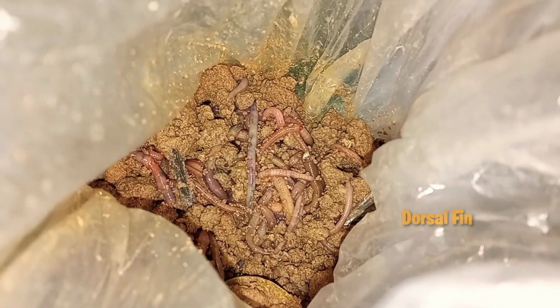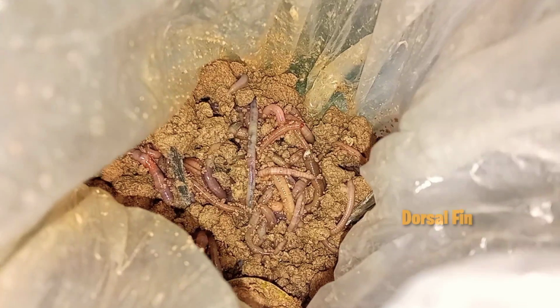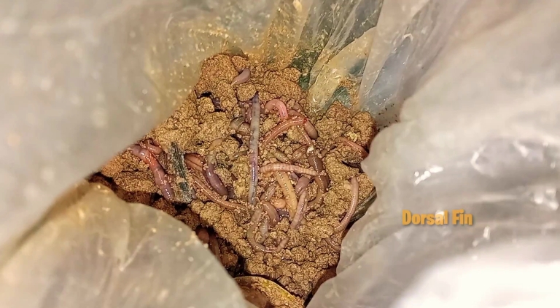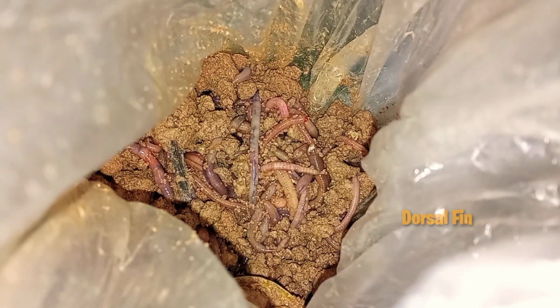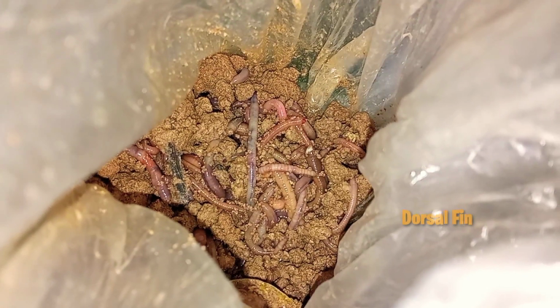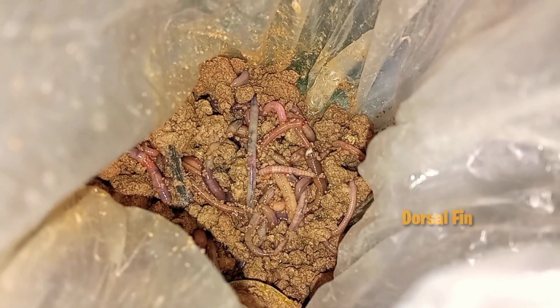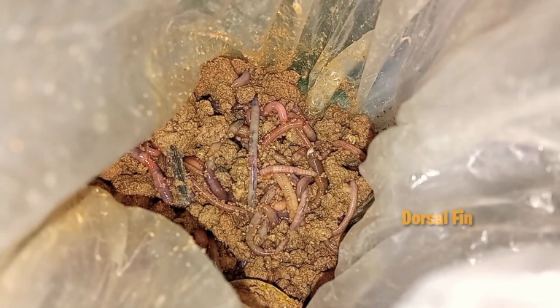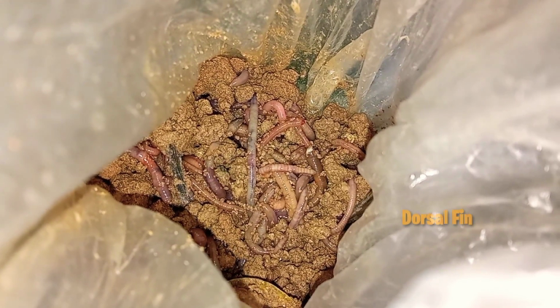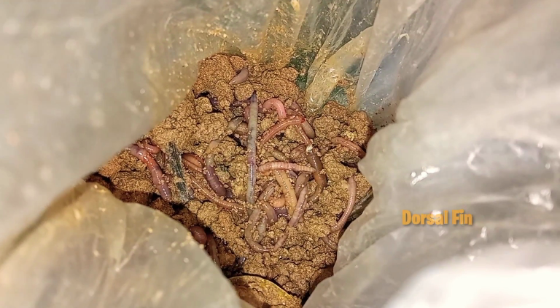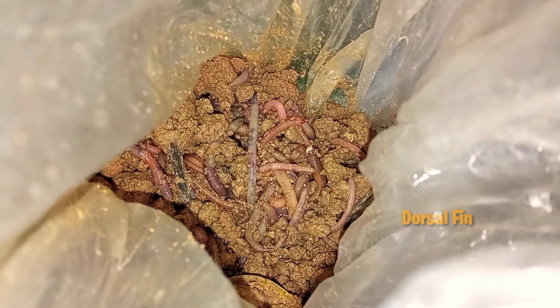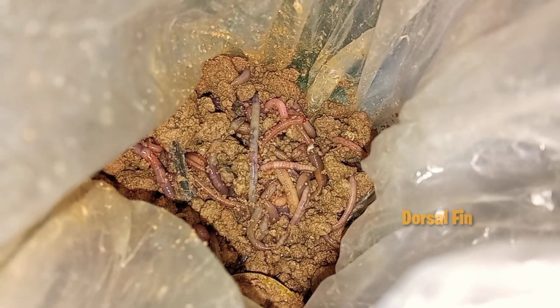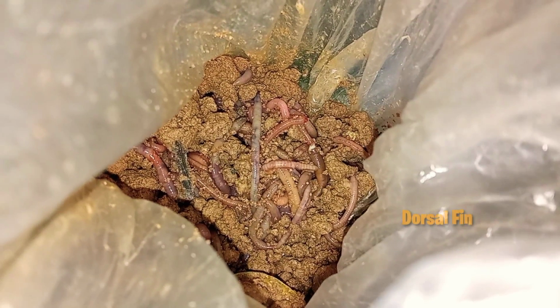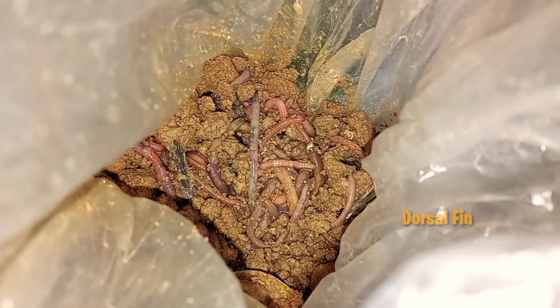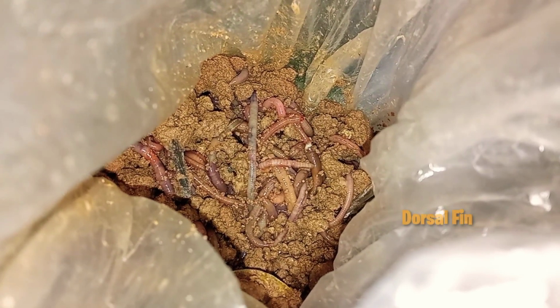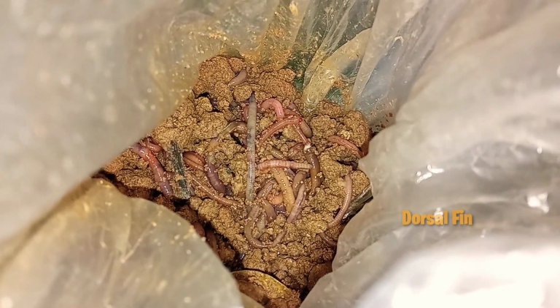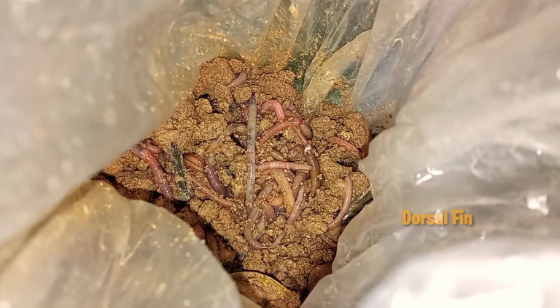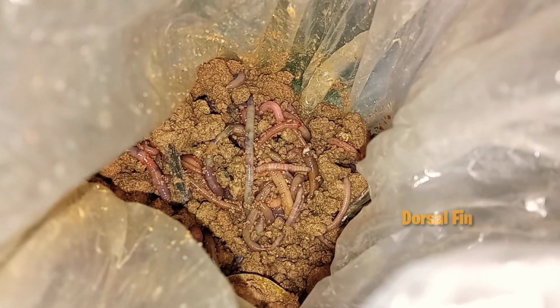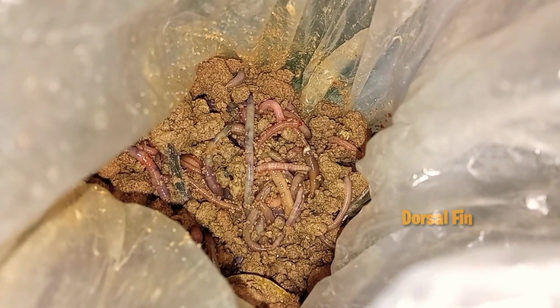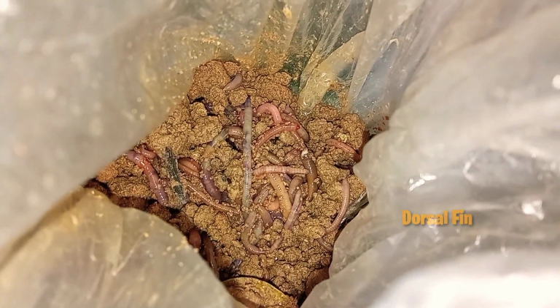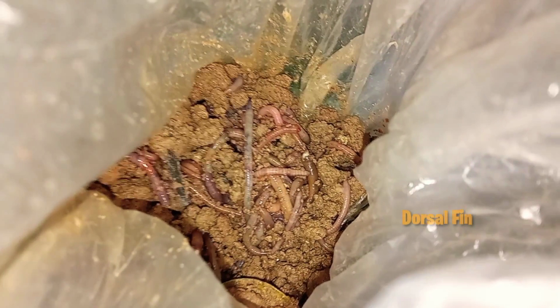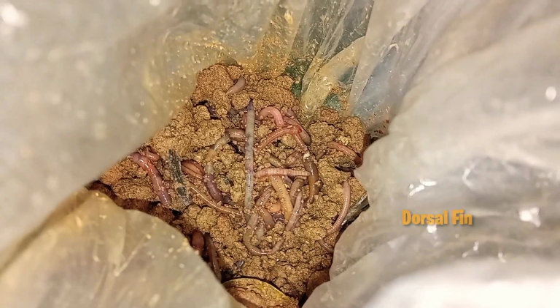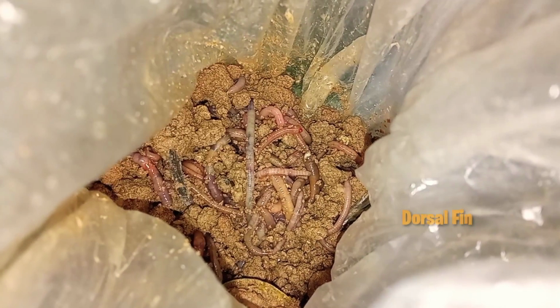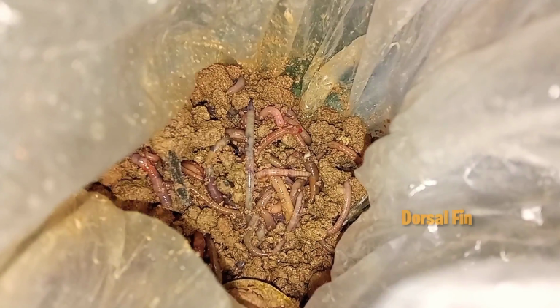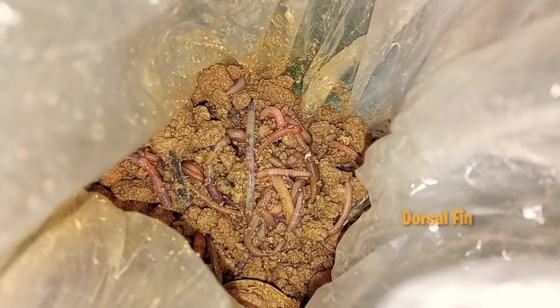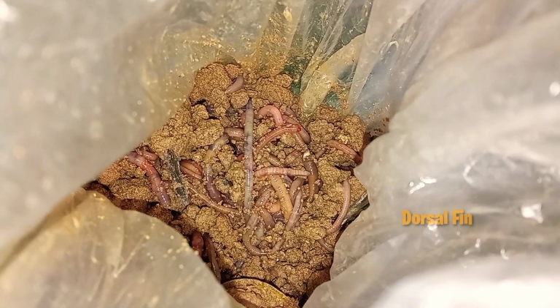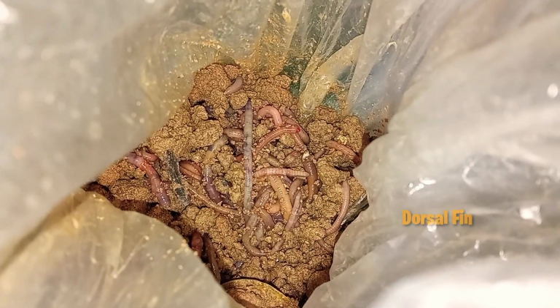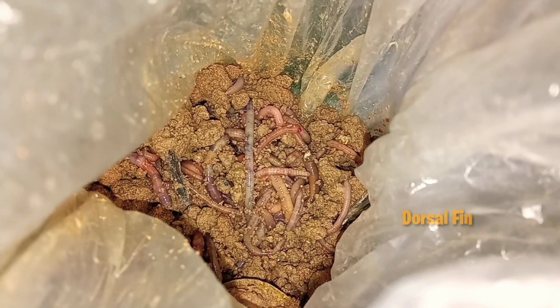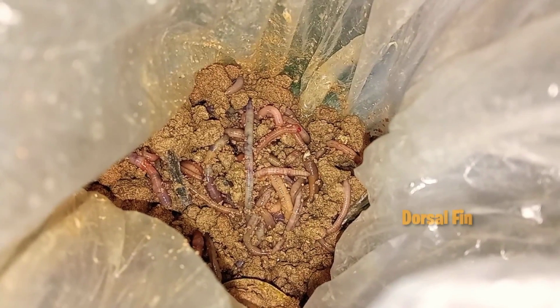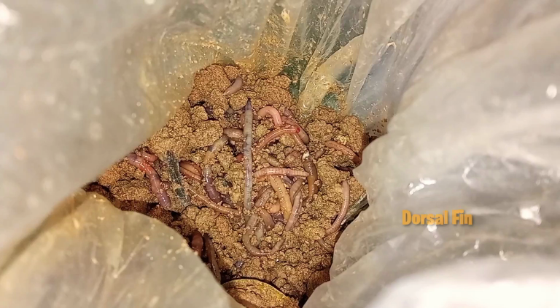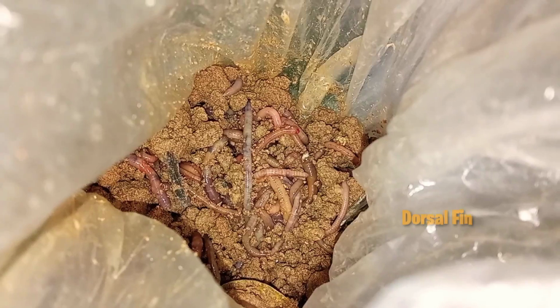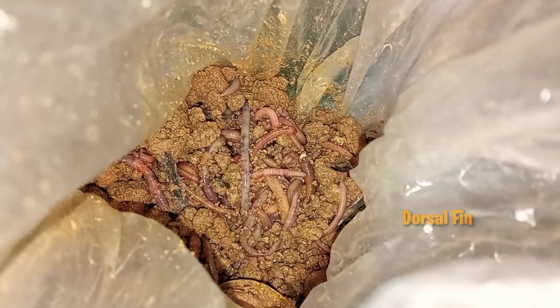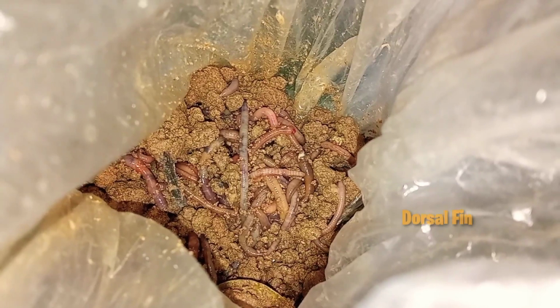Hello friends! In this video, we have a friend of earthworms.